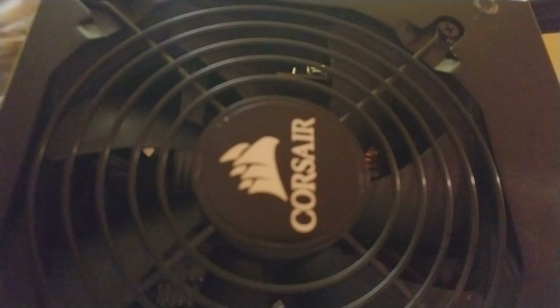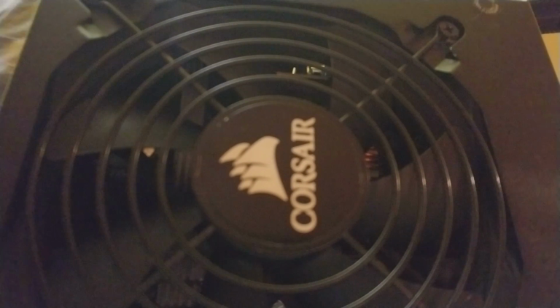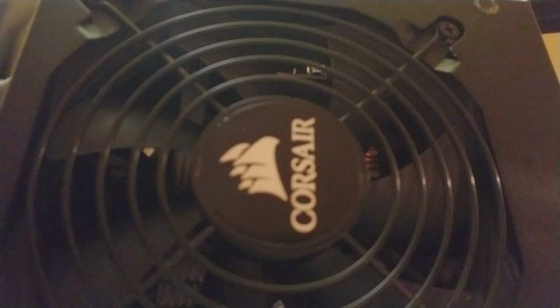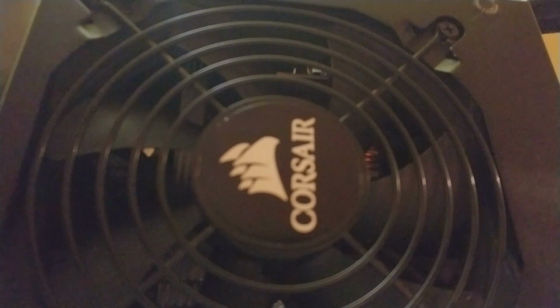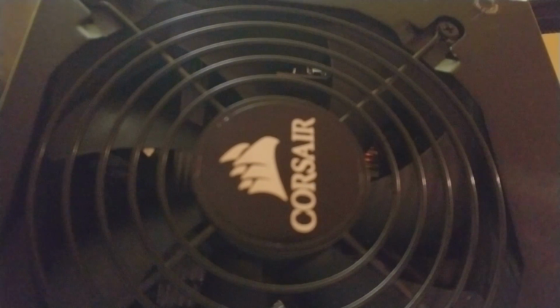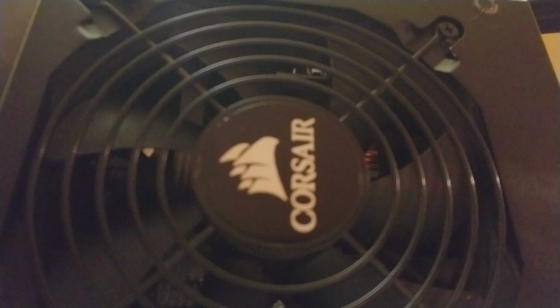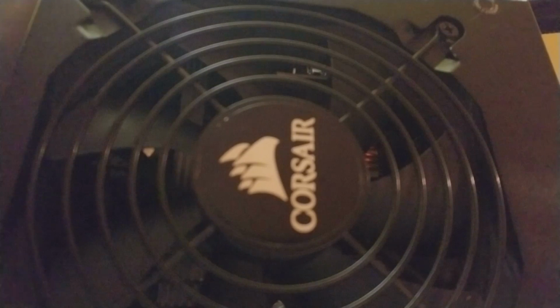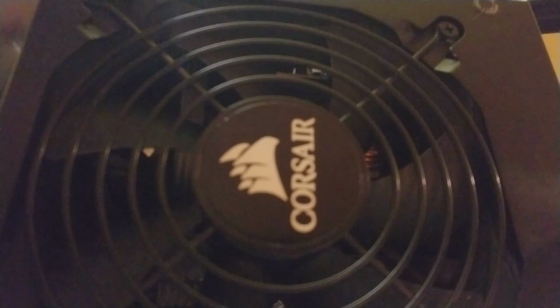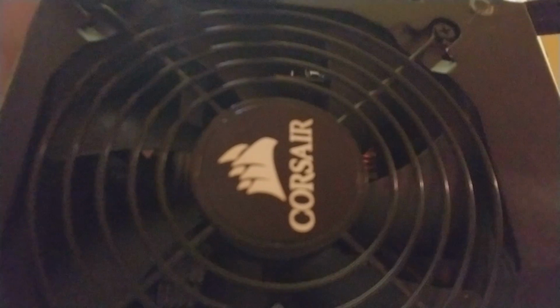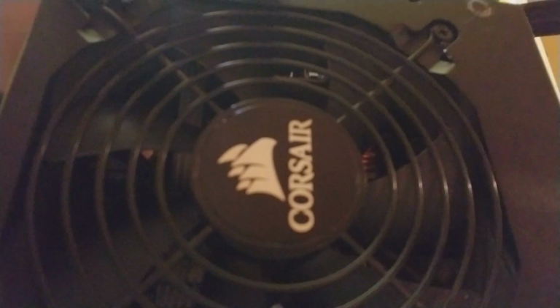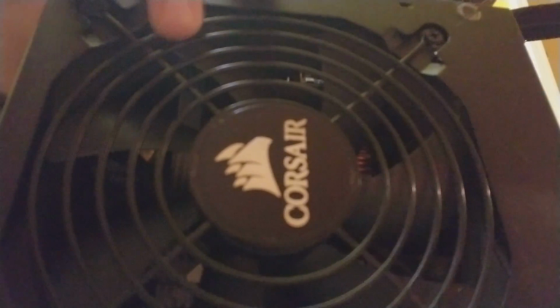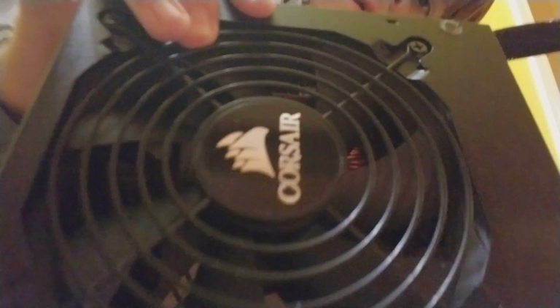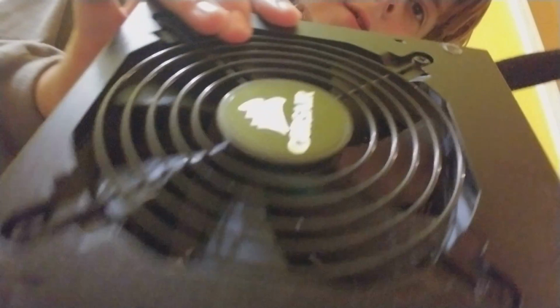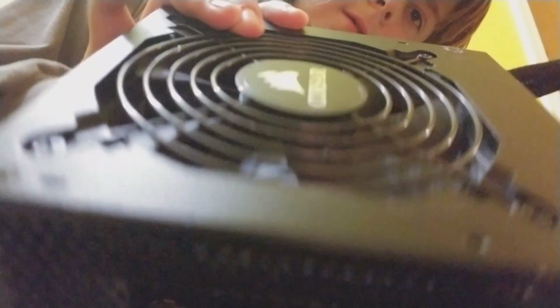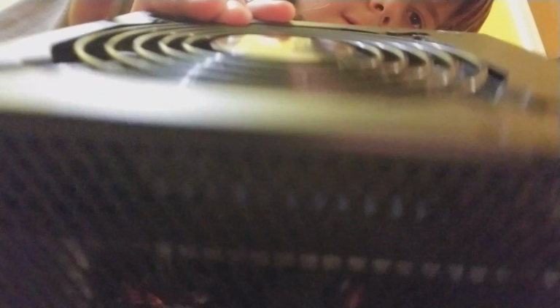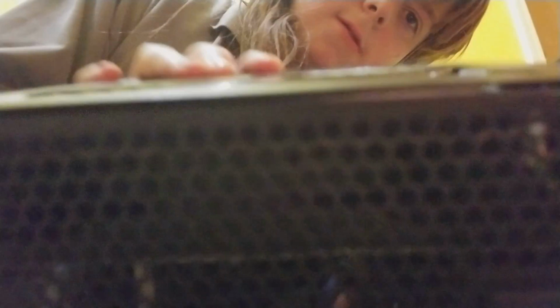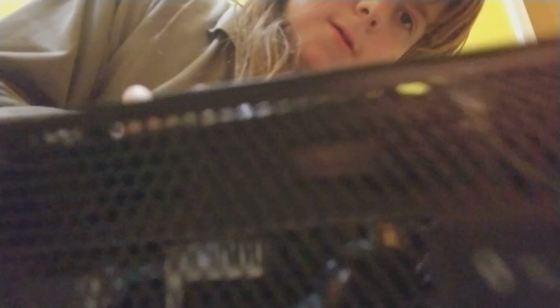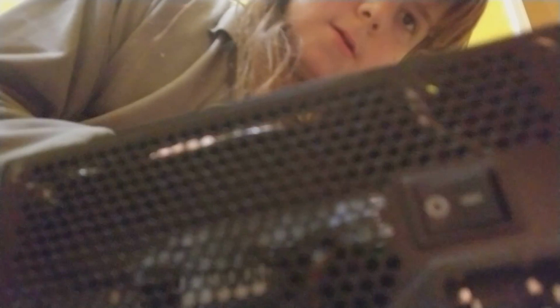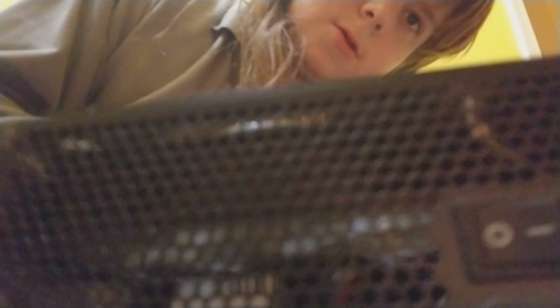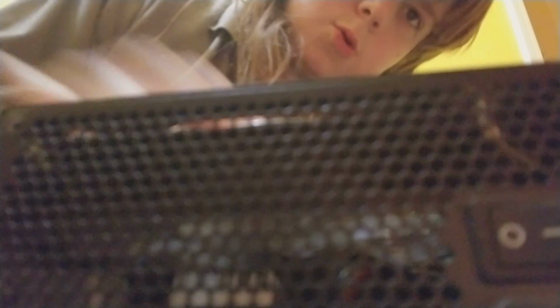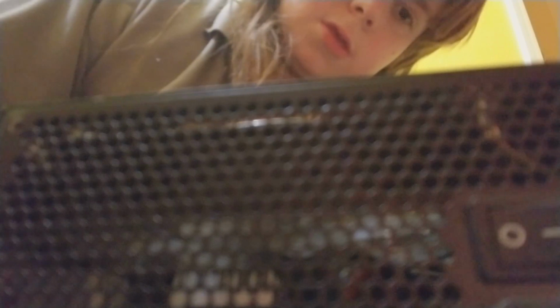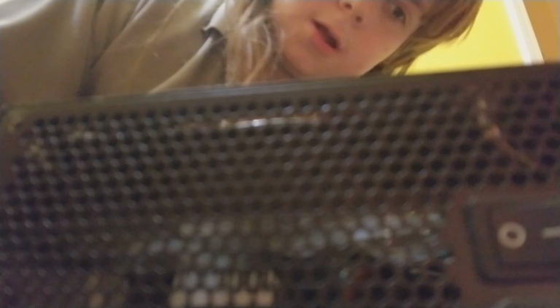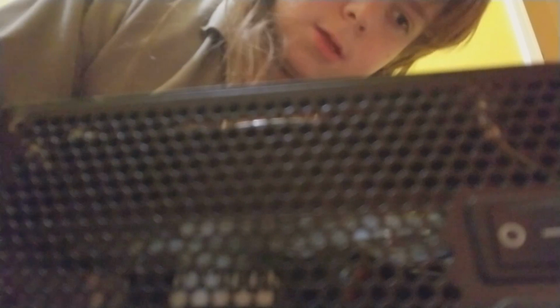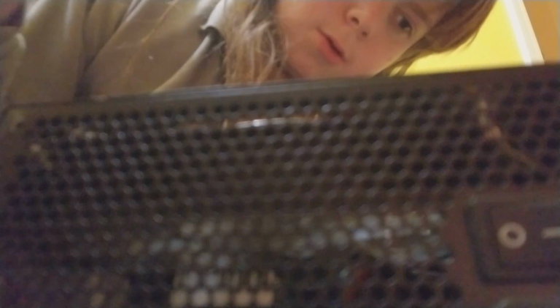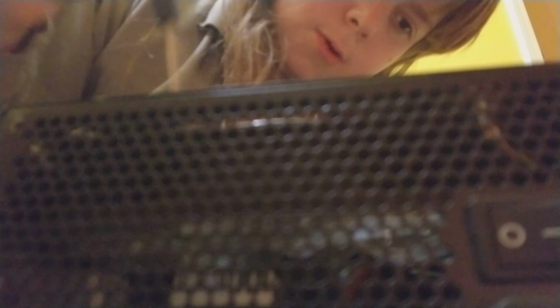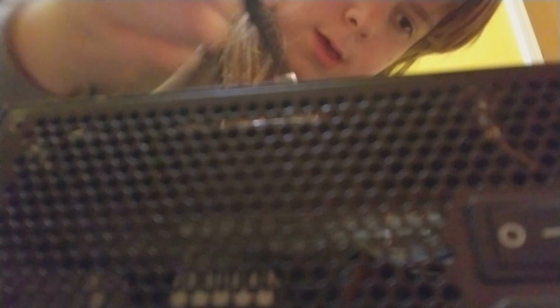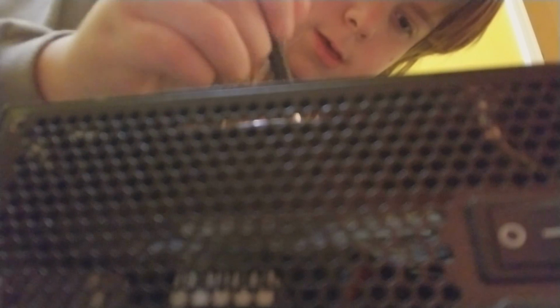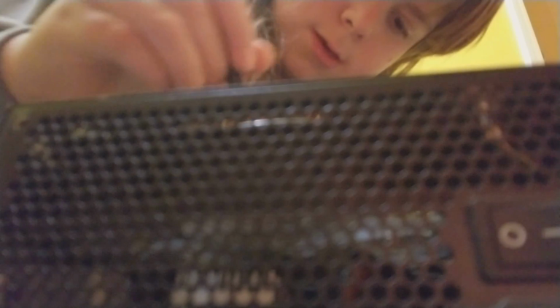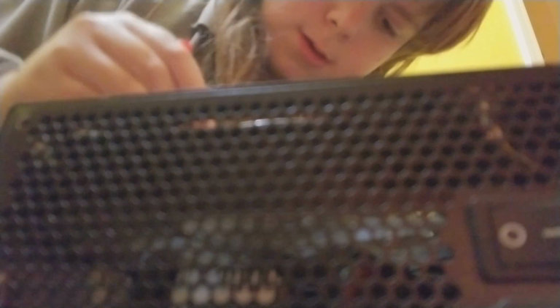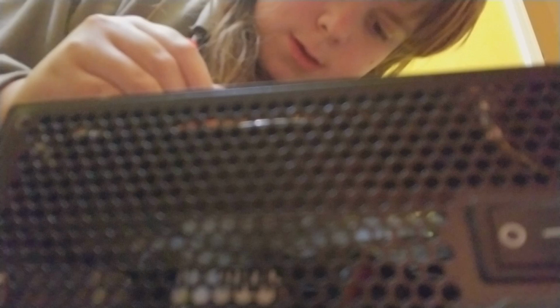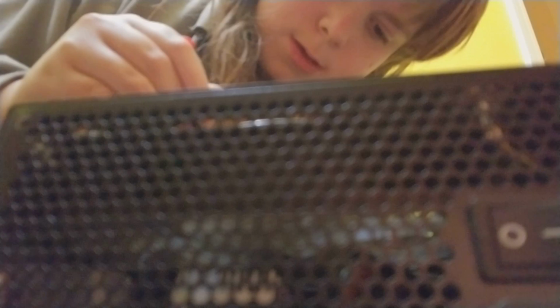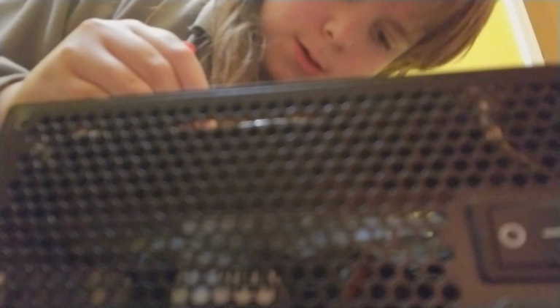As a bonus, I'm going to take apart this thing and show you the inside. So we'll start unscrewing.